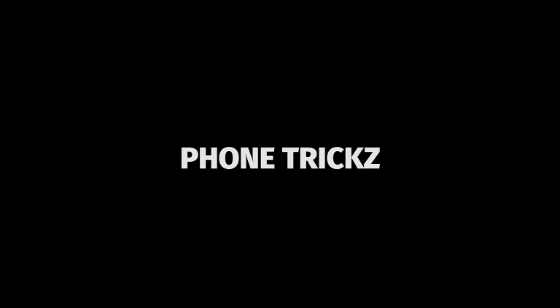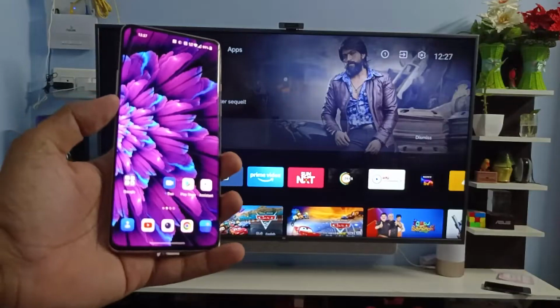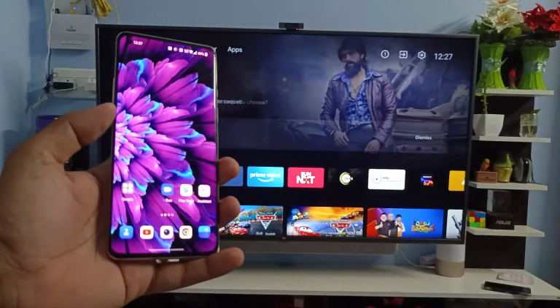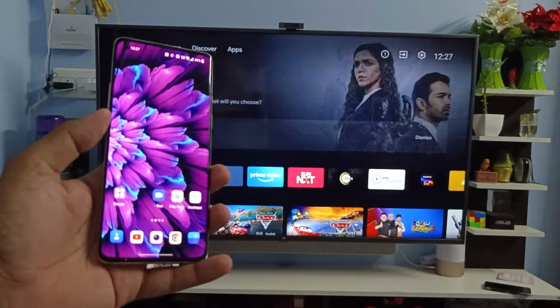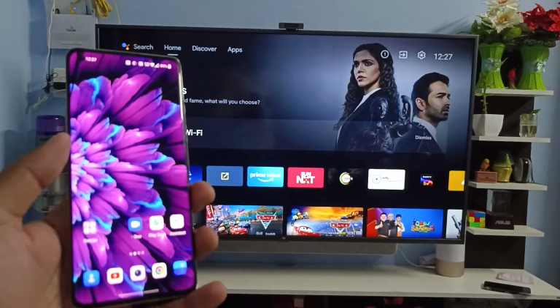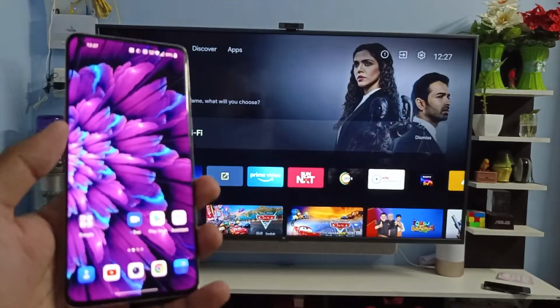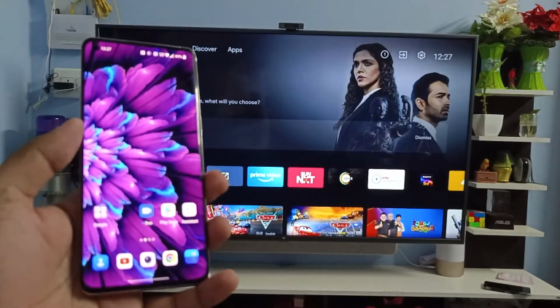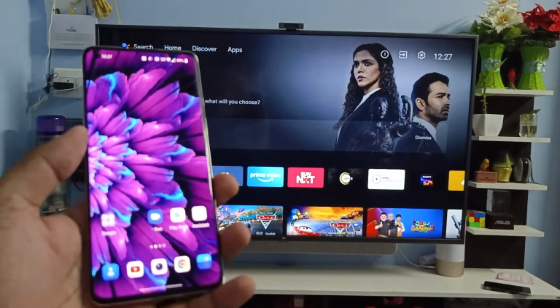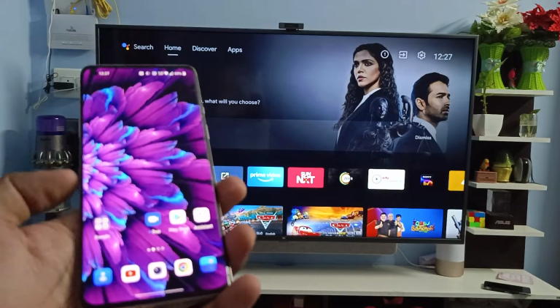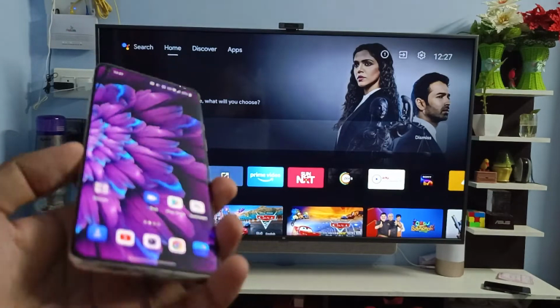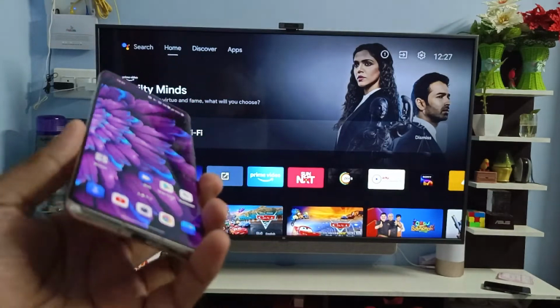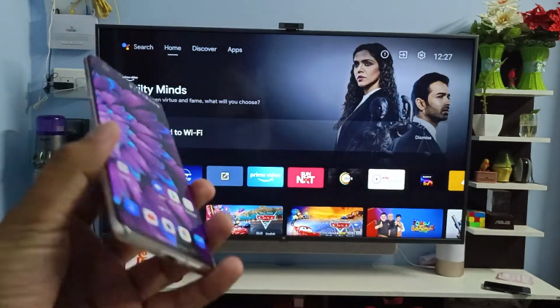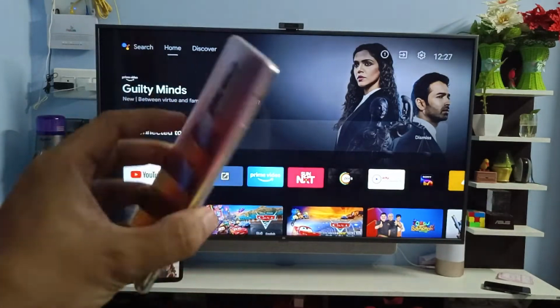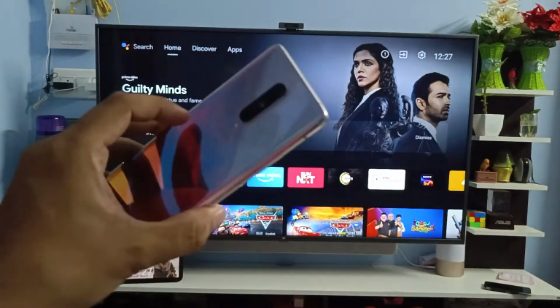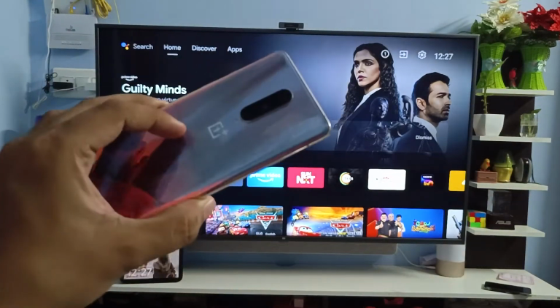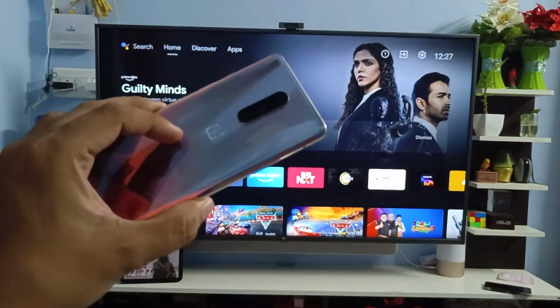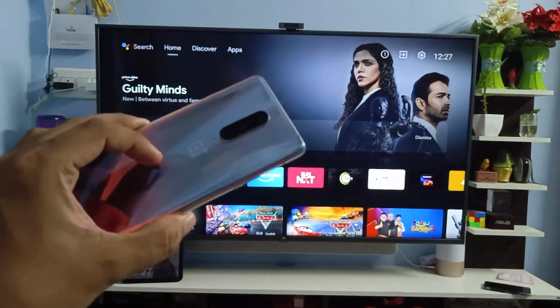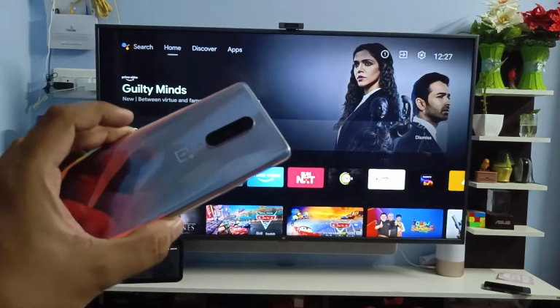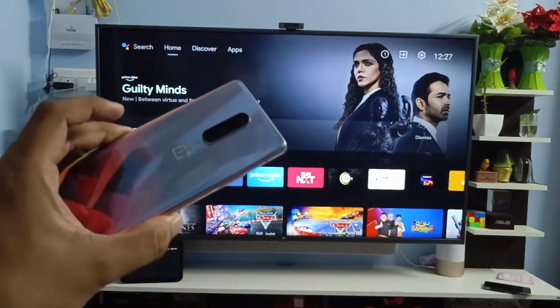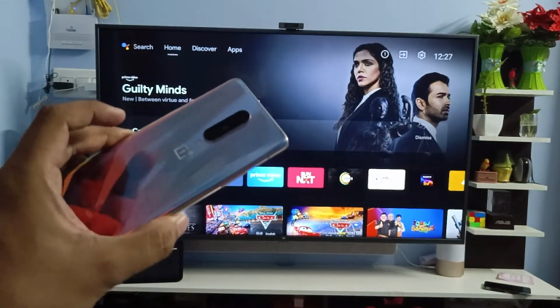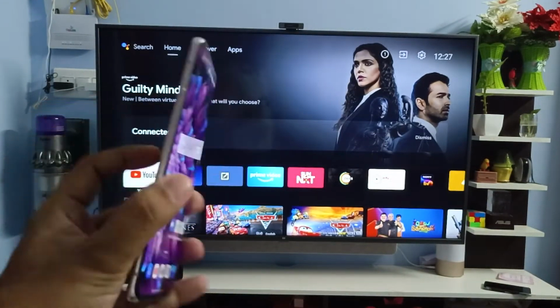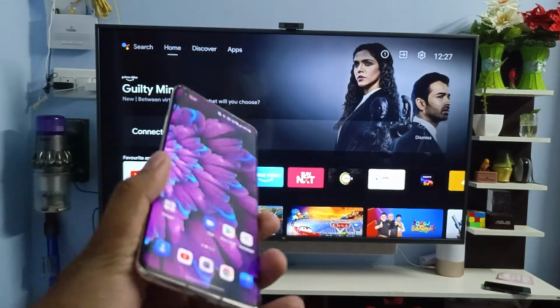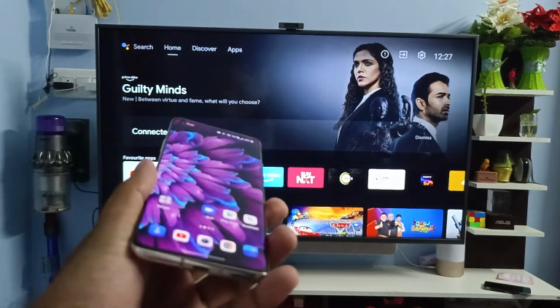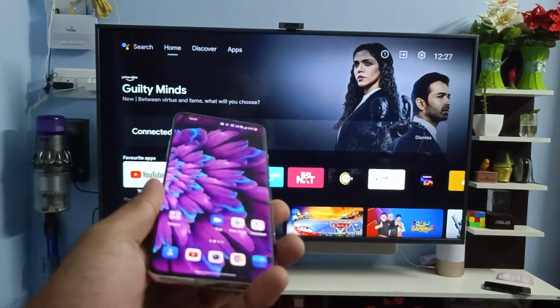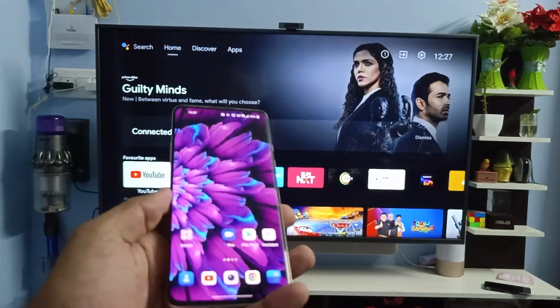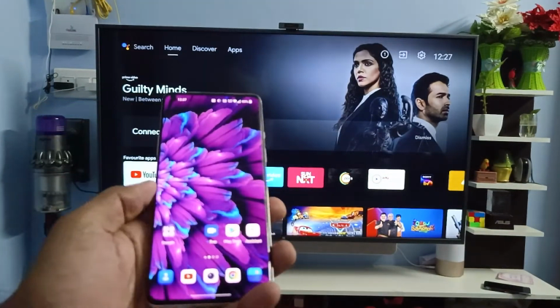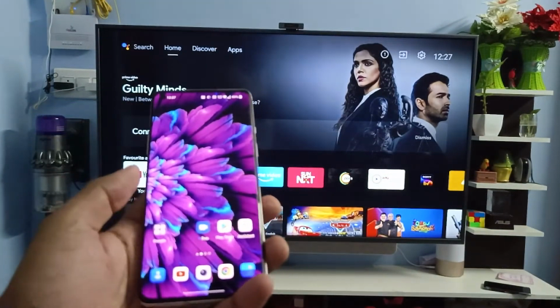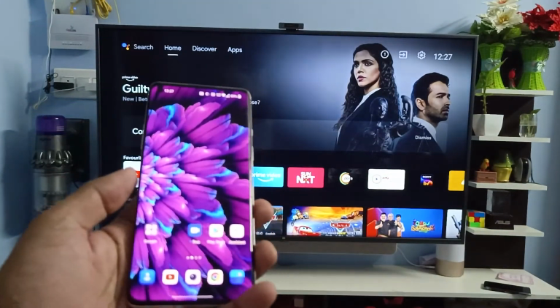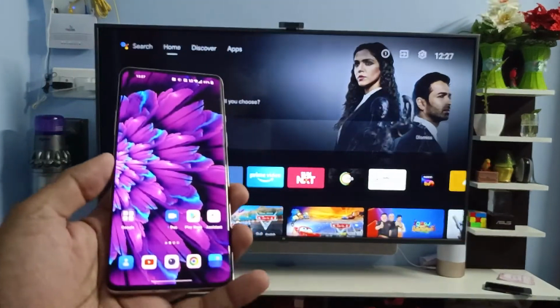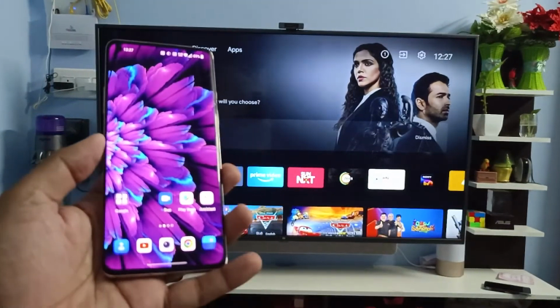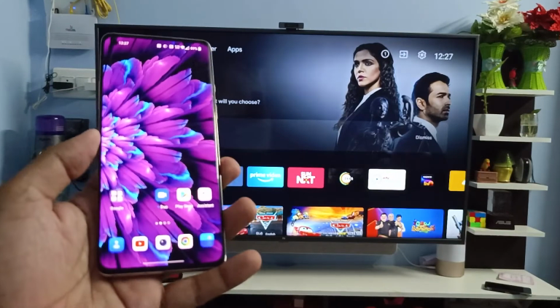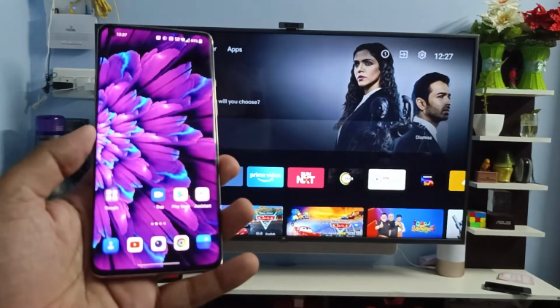Hey guys, welcome back to Phone Tricks. In this video, we will learn how to screencast the OnePlus 8 smartphone into the Smart TV. Before we start the video, you need to subscribe to our channel for more interesting phone videos.